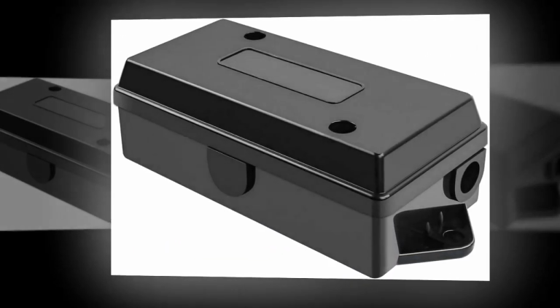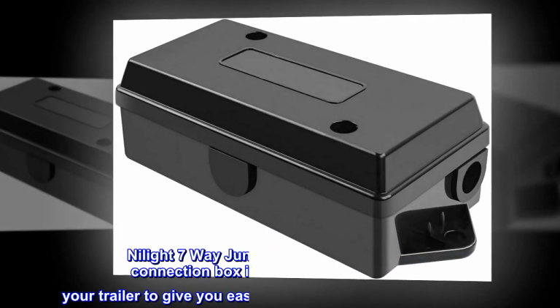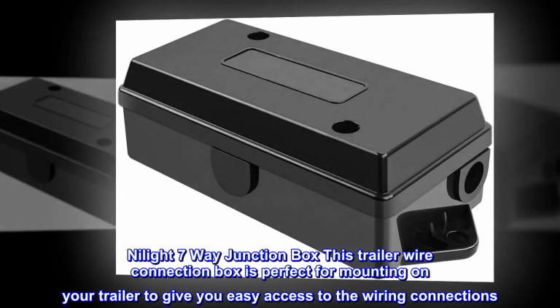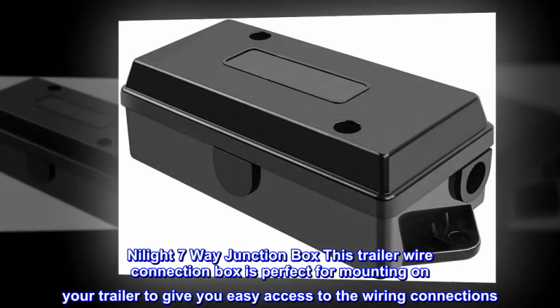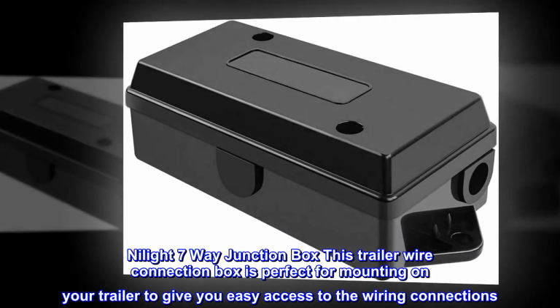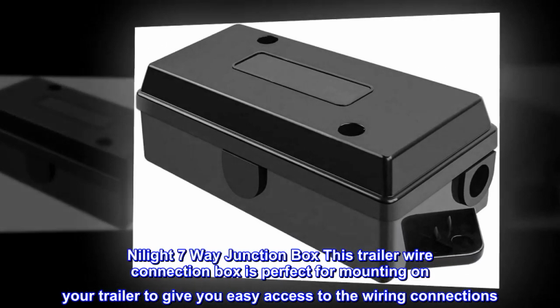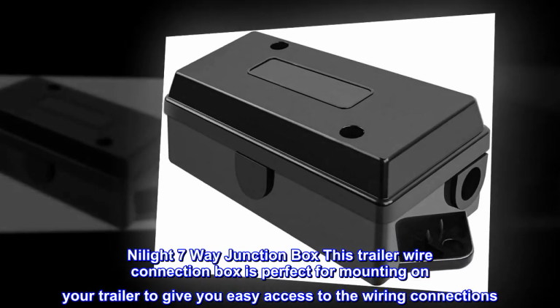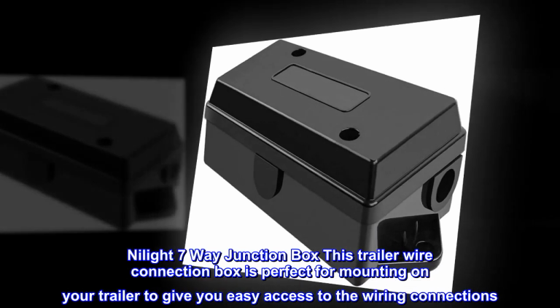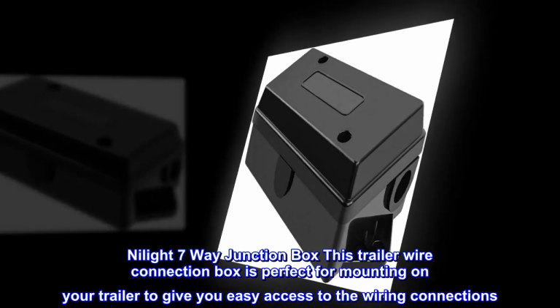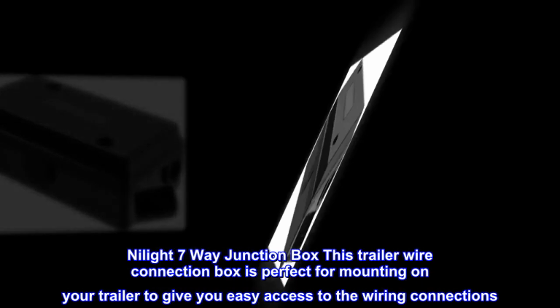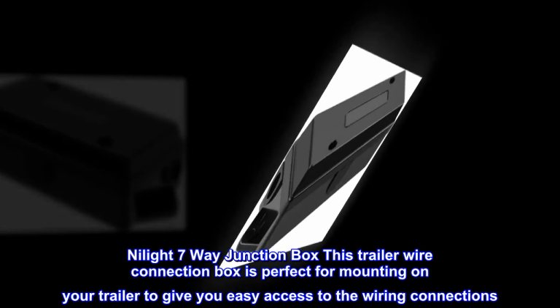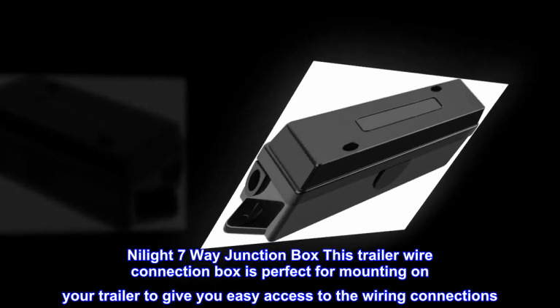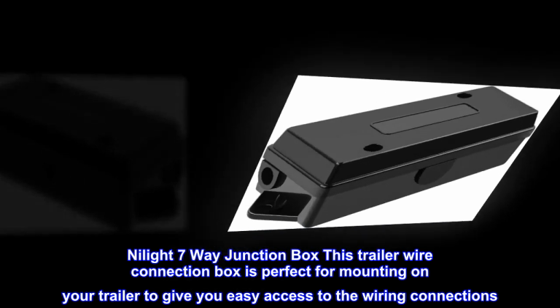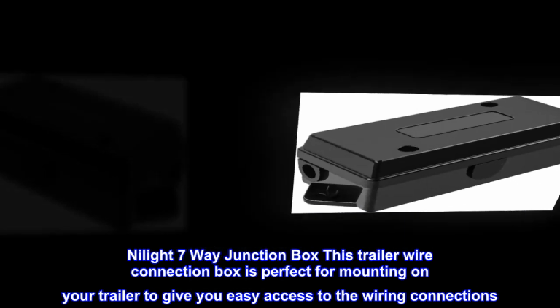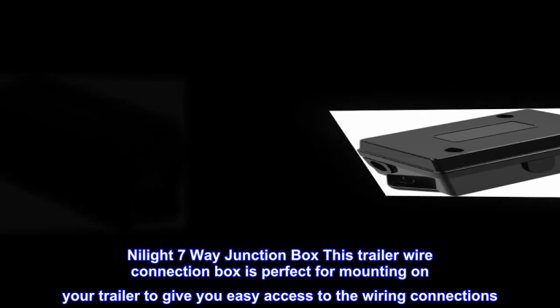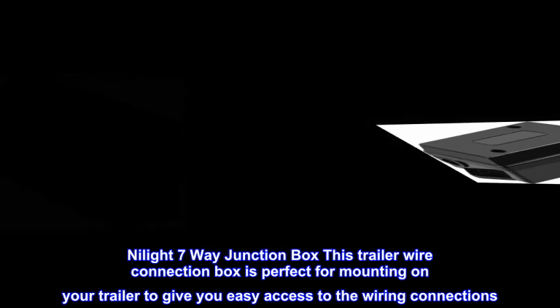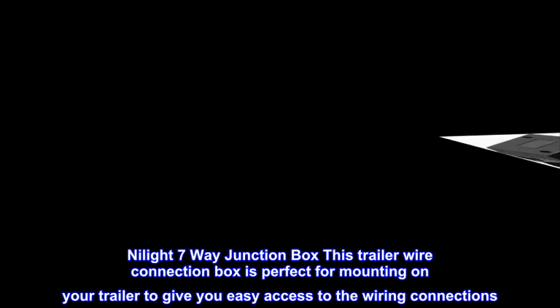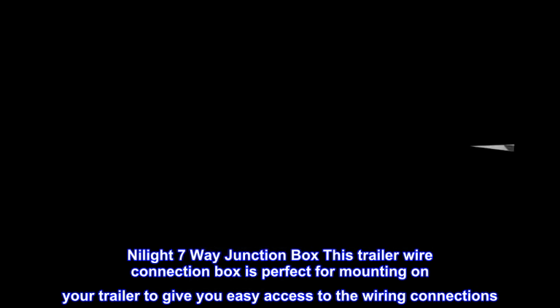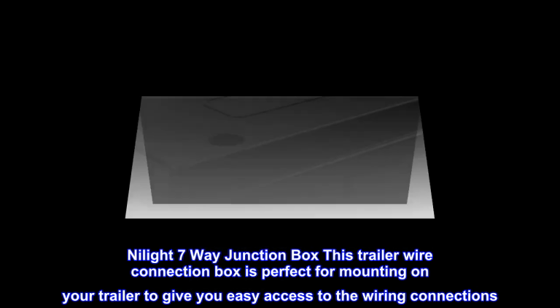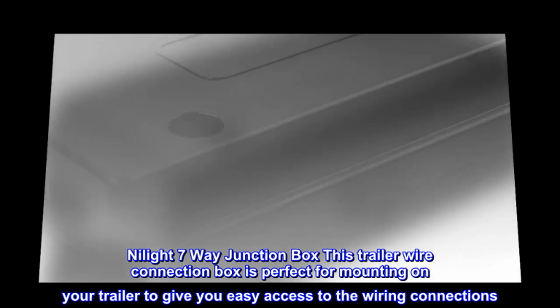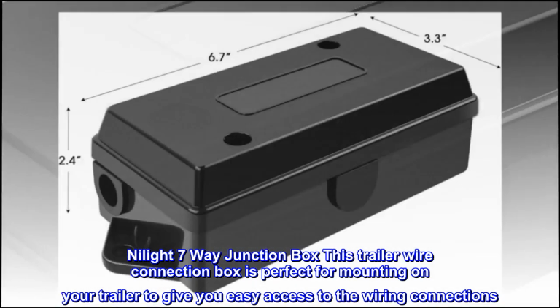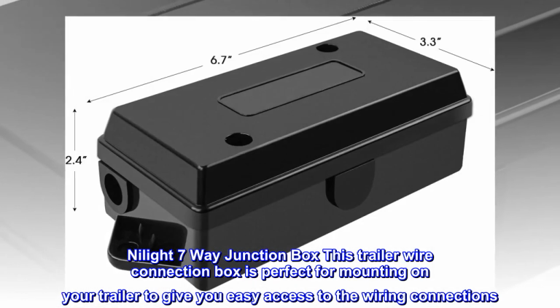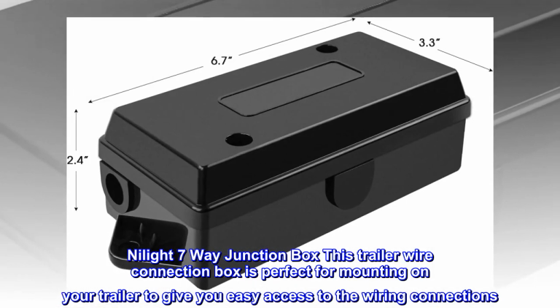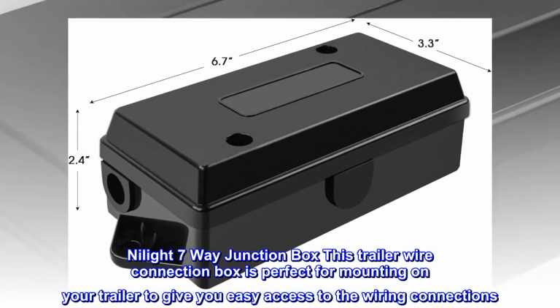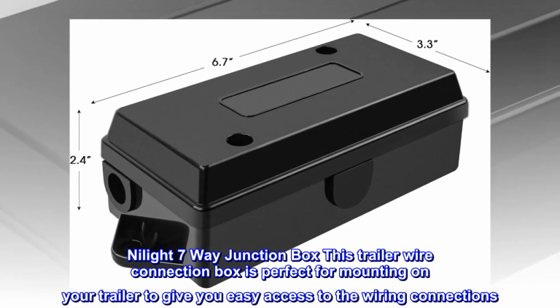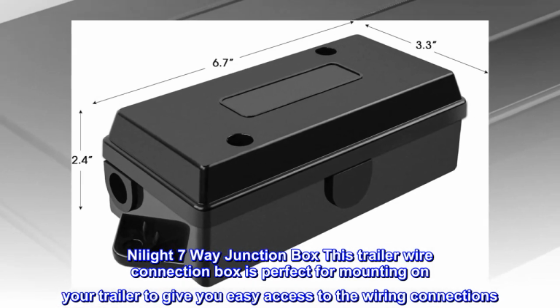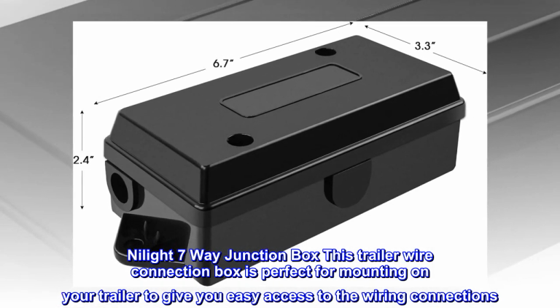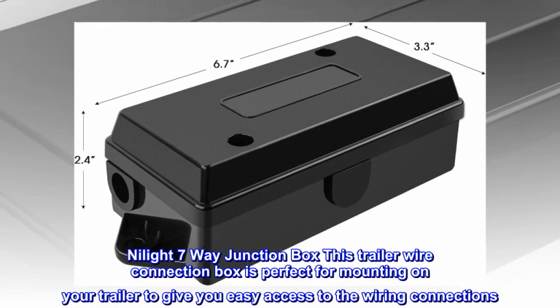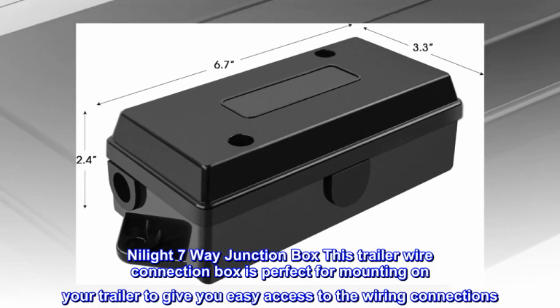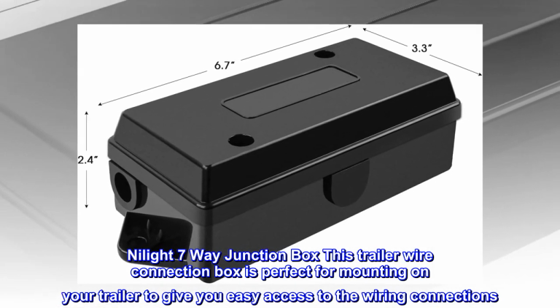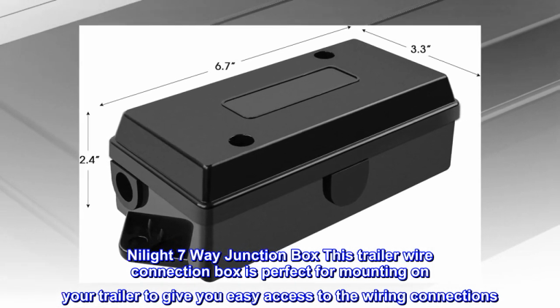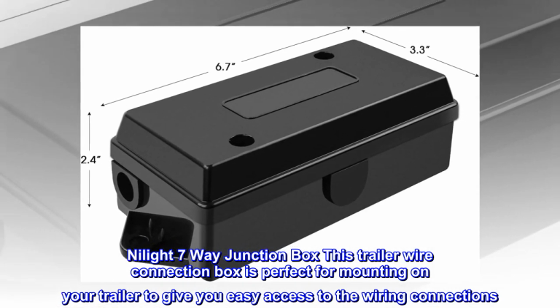Nihilite 7-way junction box. This trailer wire connection box is perfect for mounting on your trailer to give you easy access to the wiring connections.